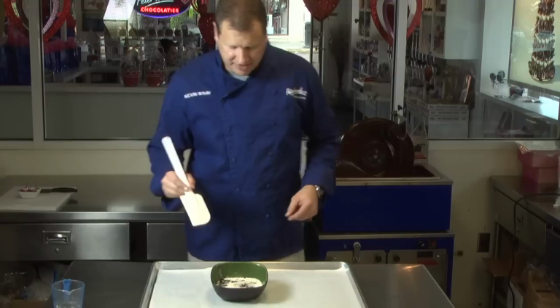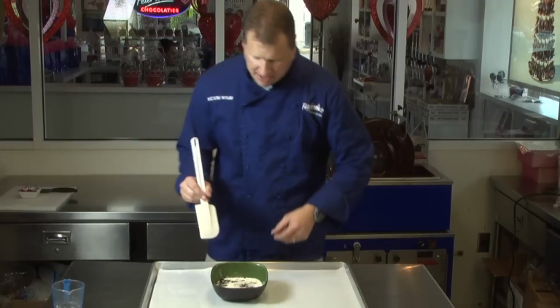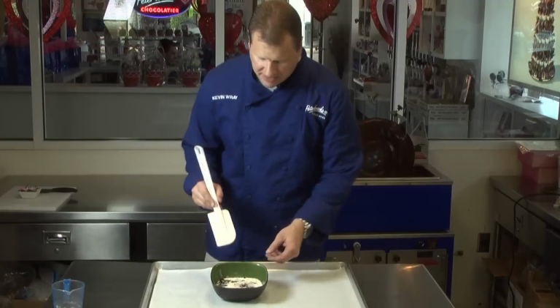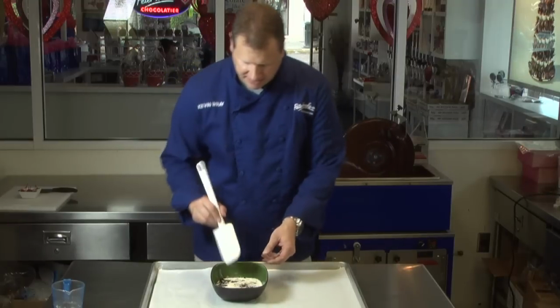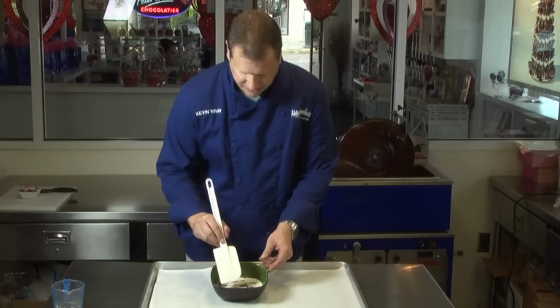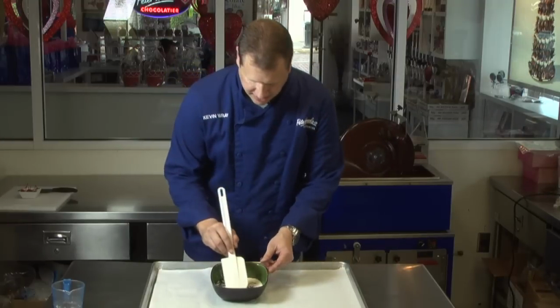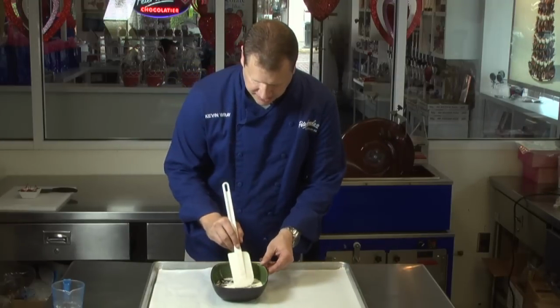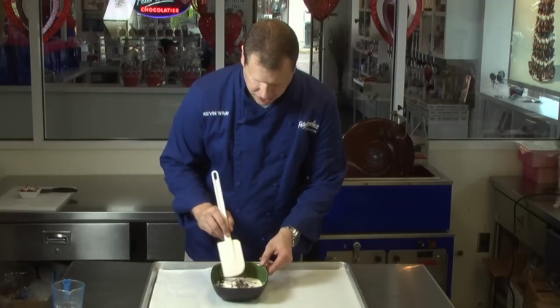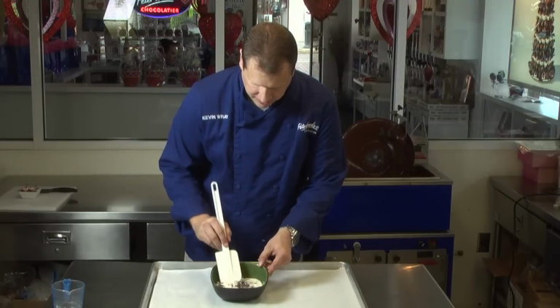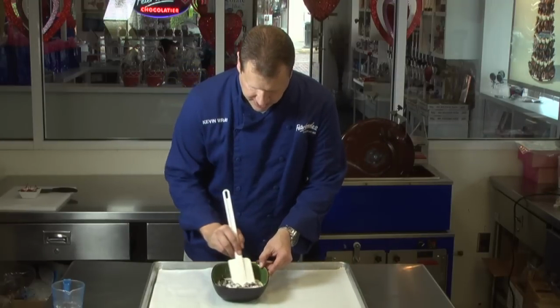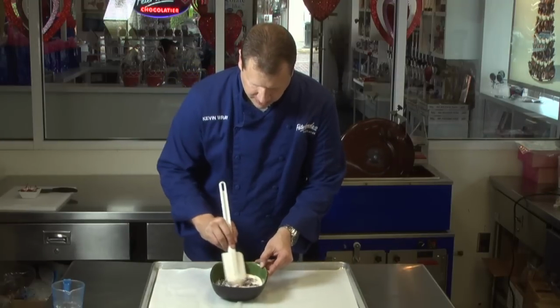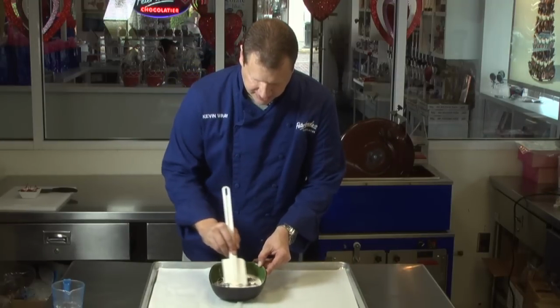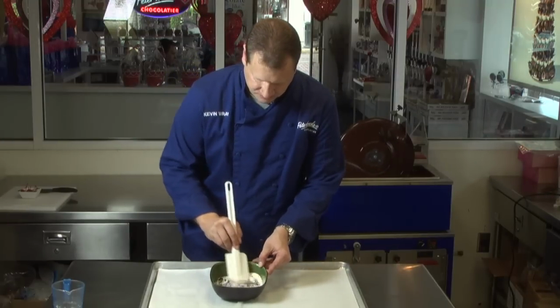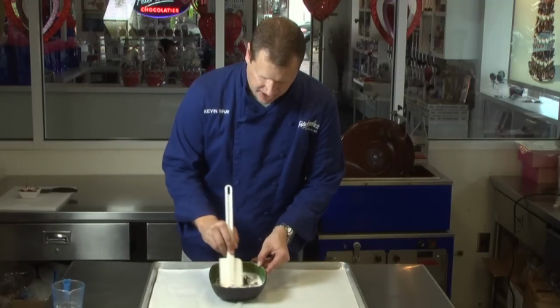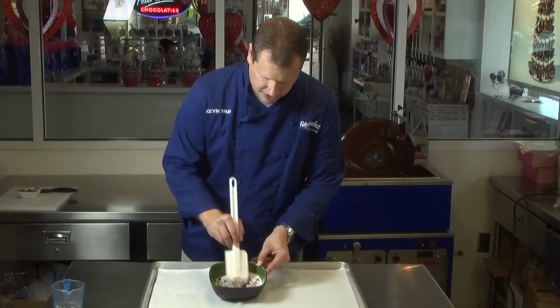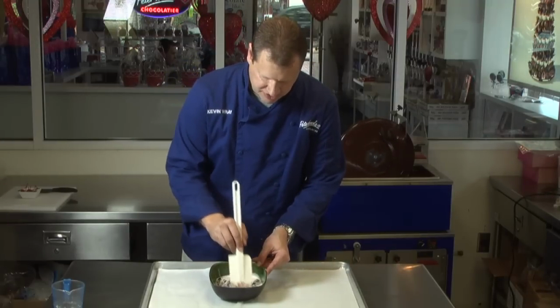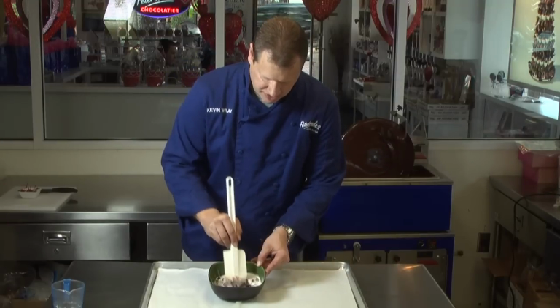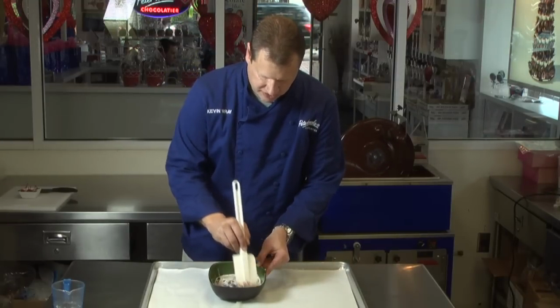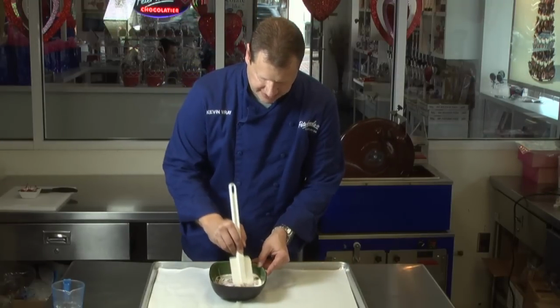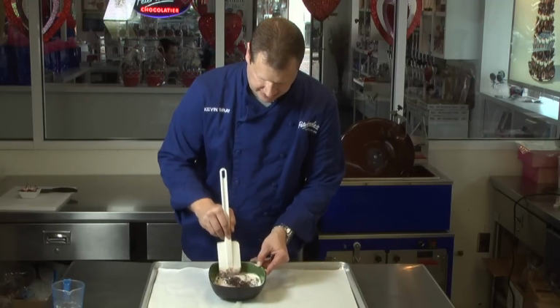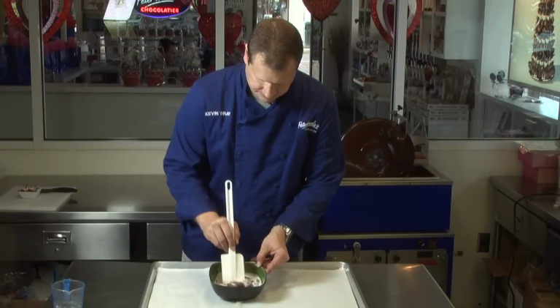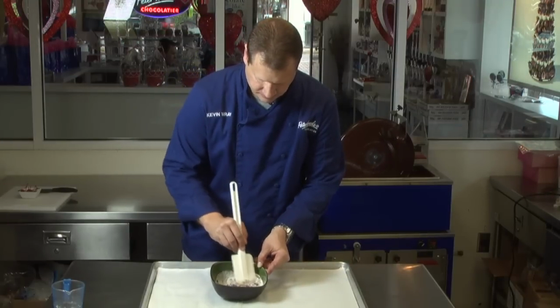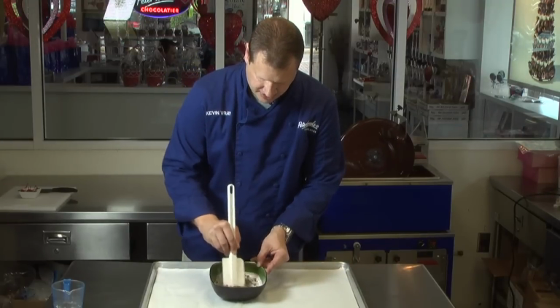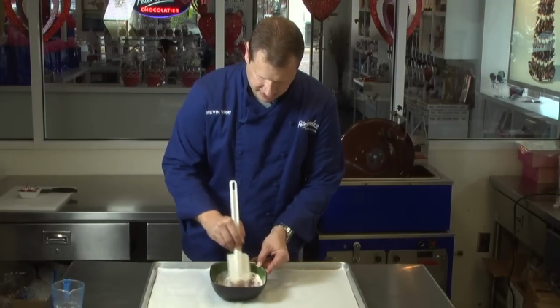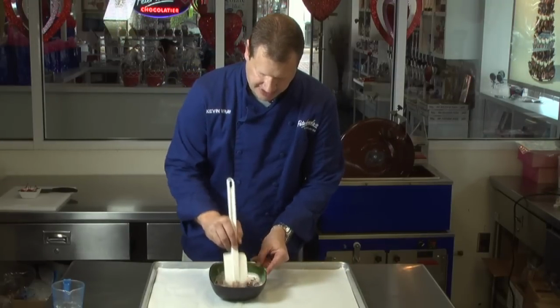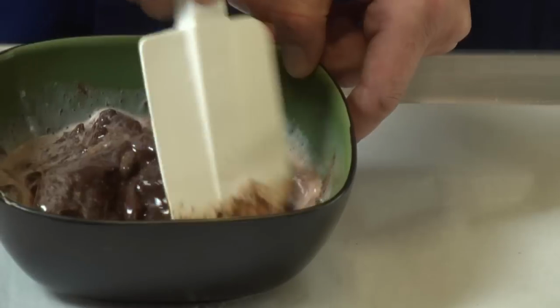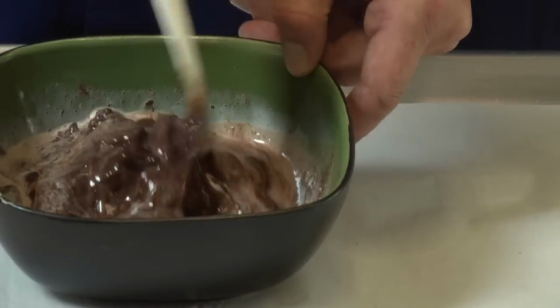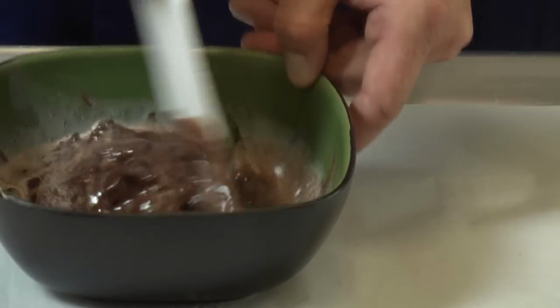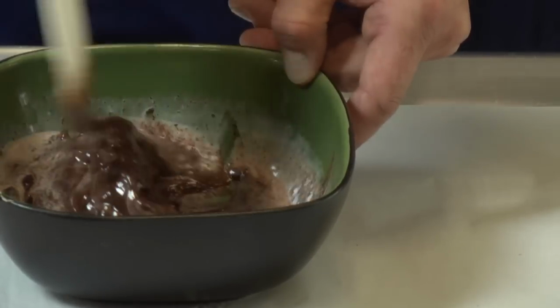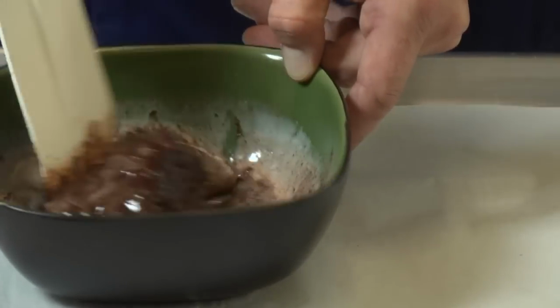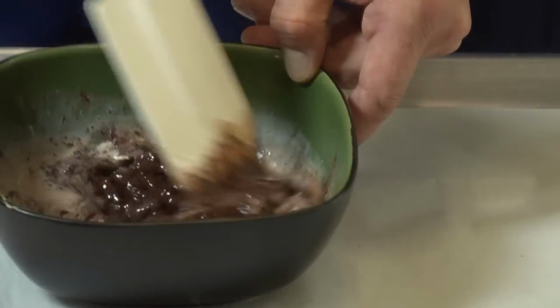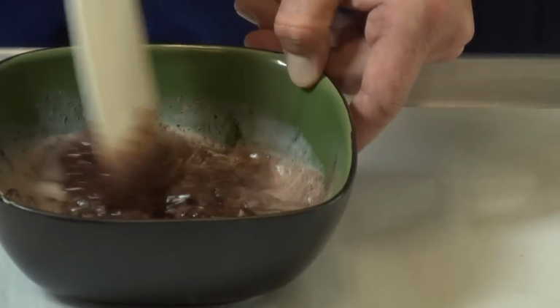It's been about five minutes. You can see the chocolate's pretty well melted, and we're going to just start stirring this in until we get a nice, creamy, smooth consistency.